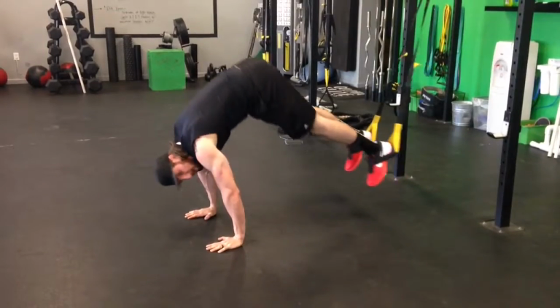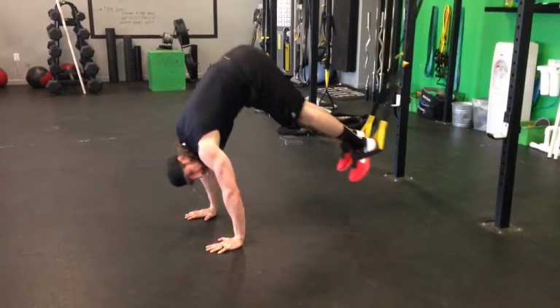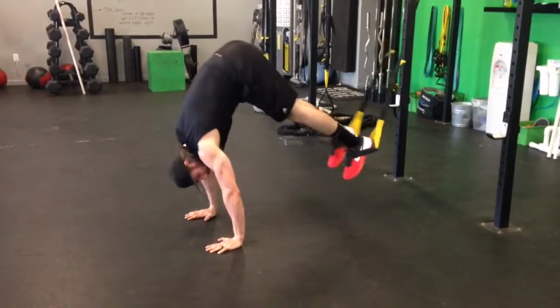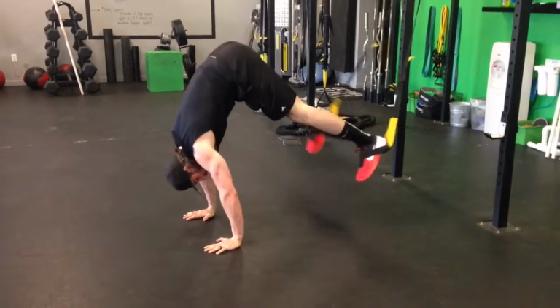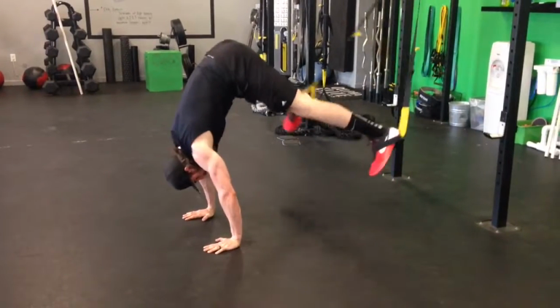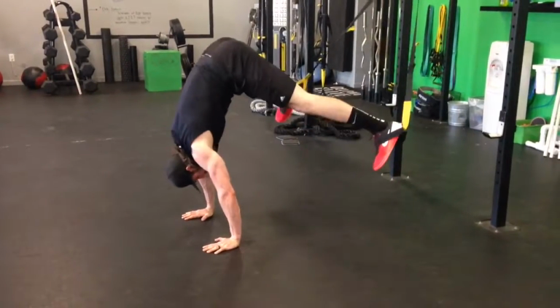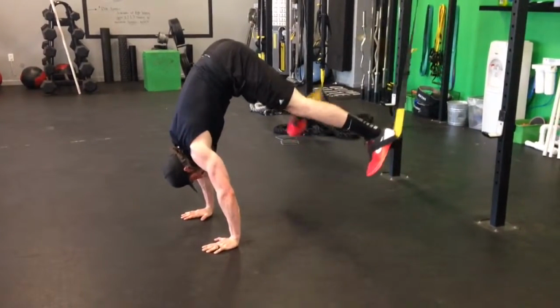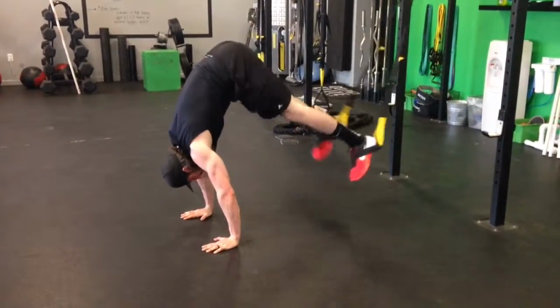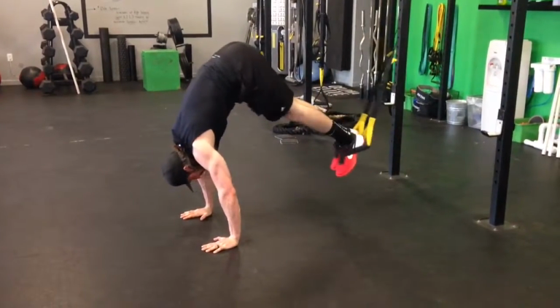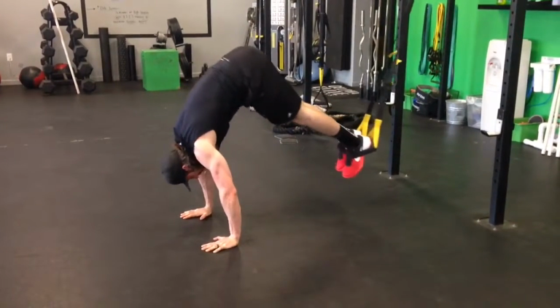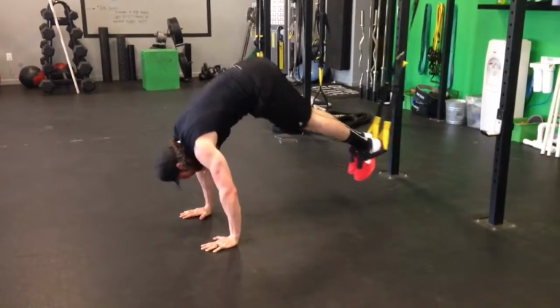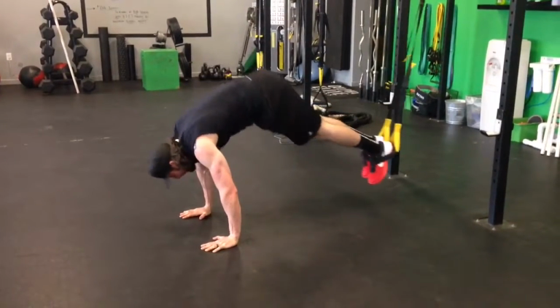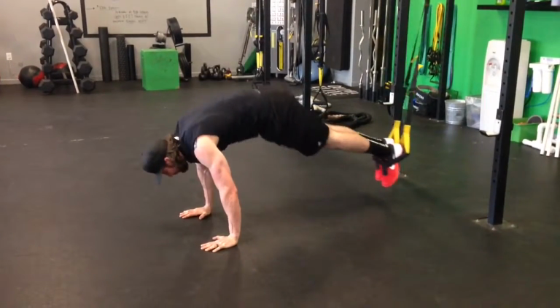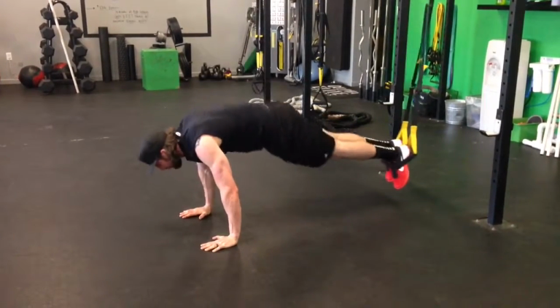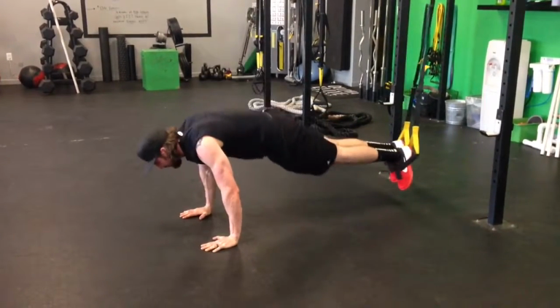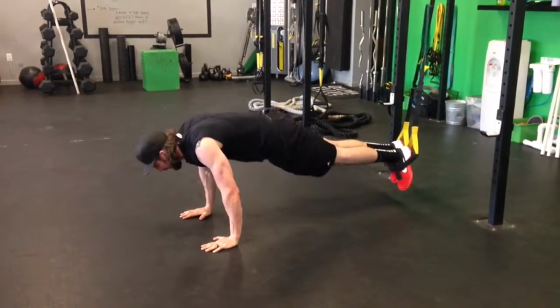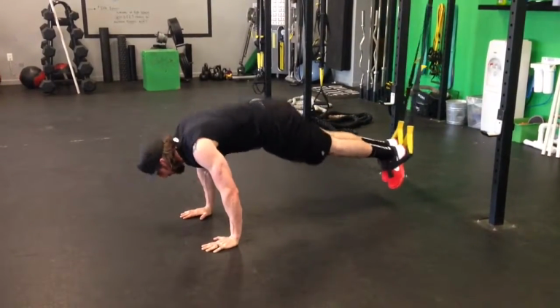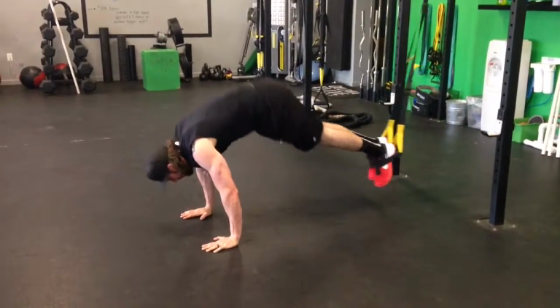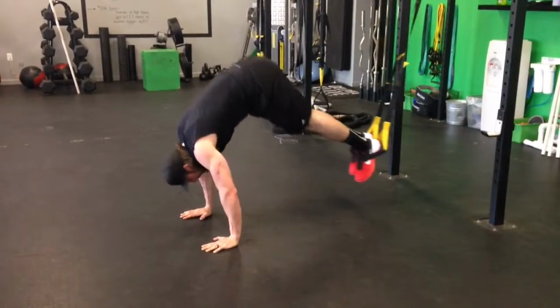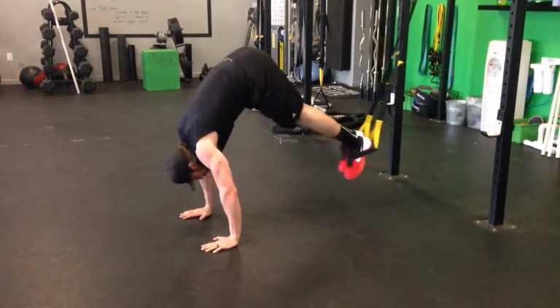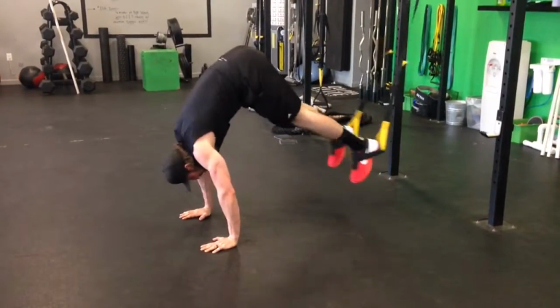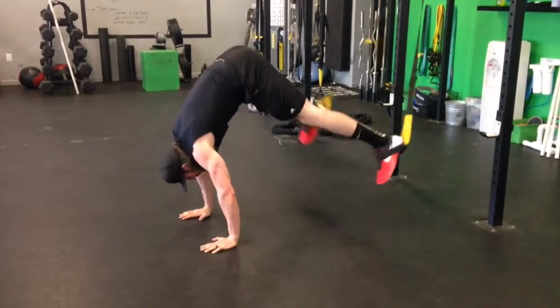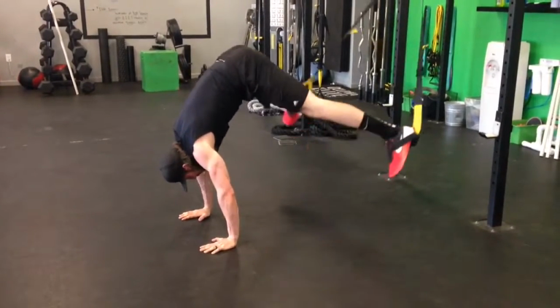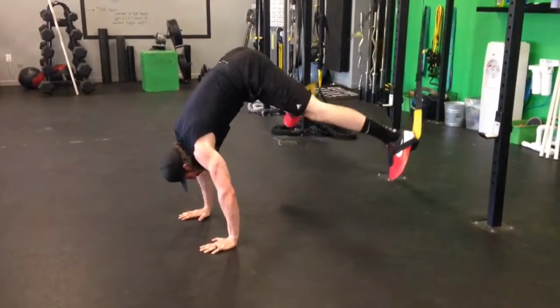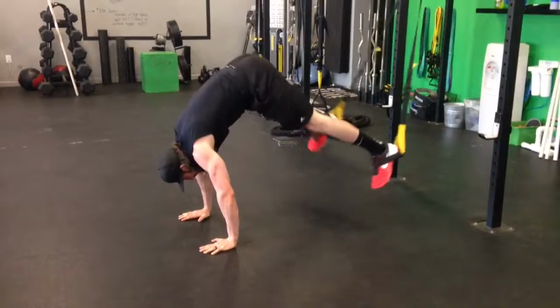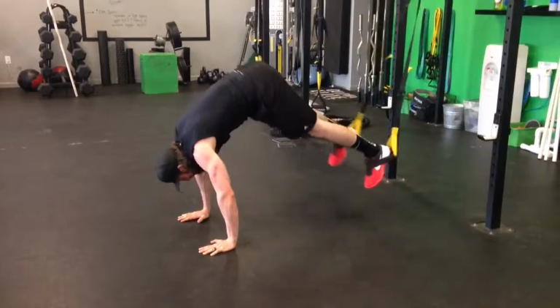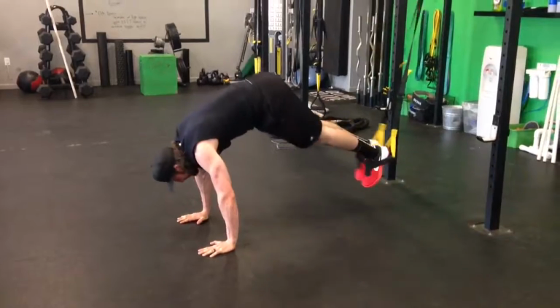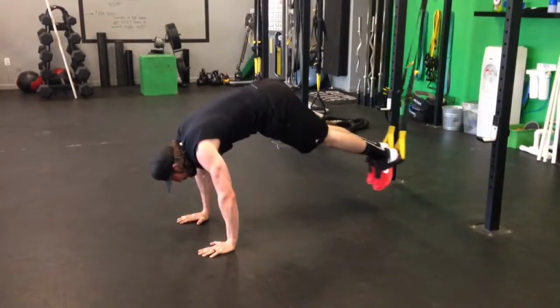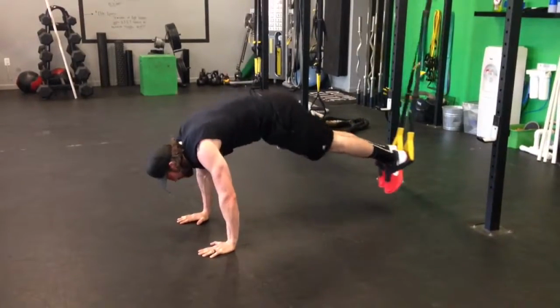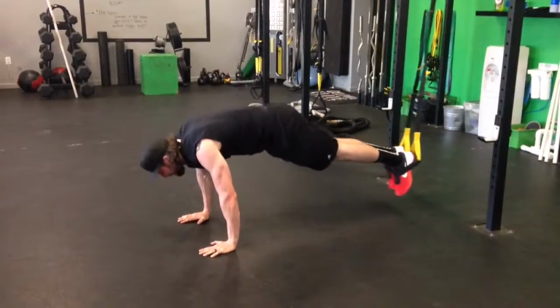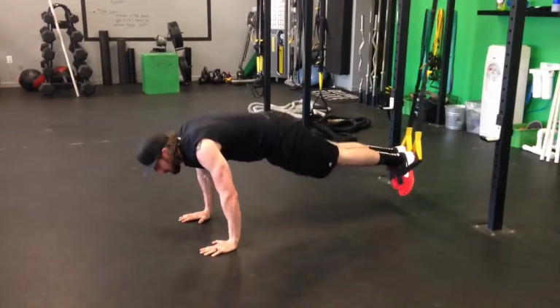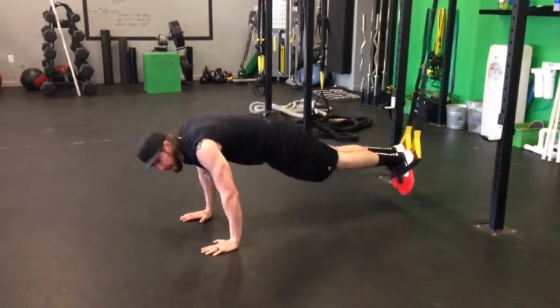Up, wide, down, together, down. Up, wide, together, down.